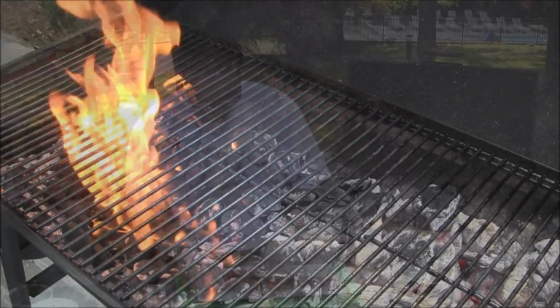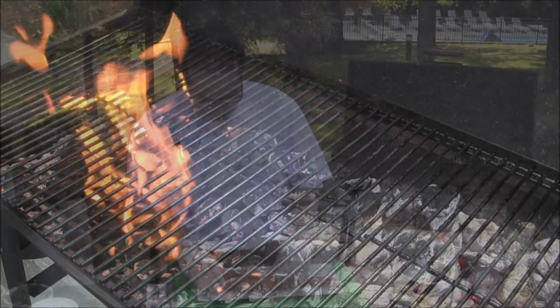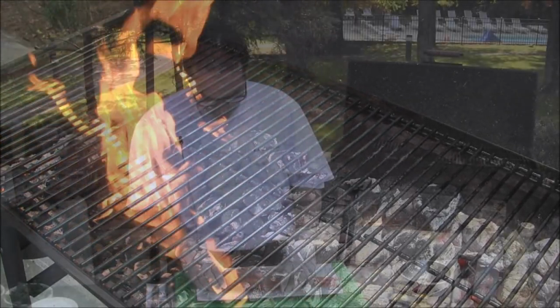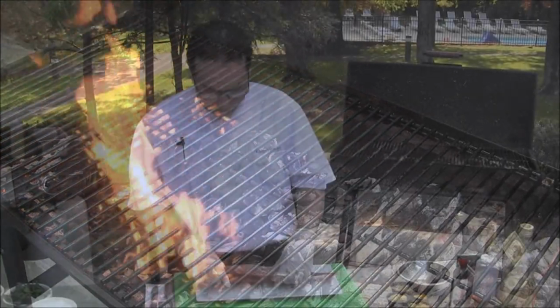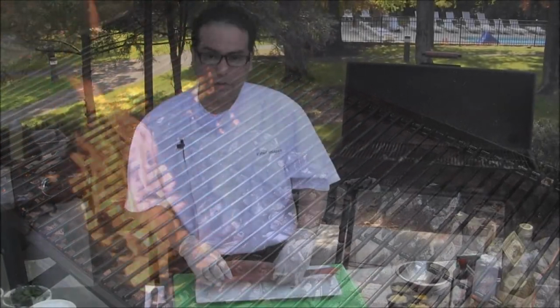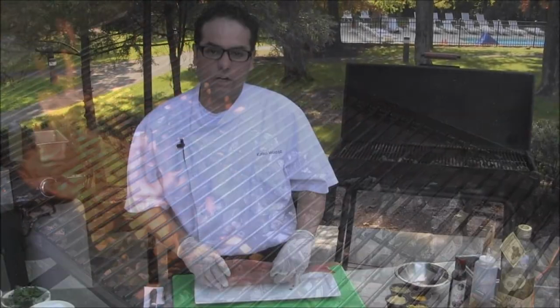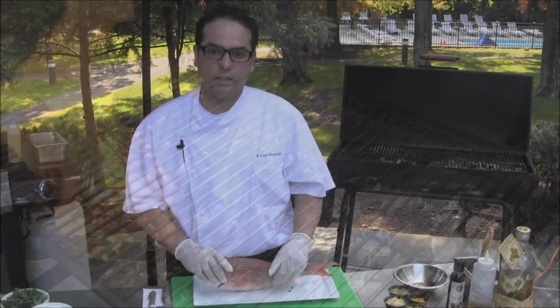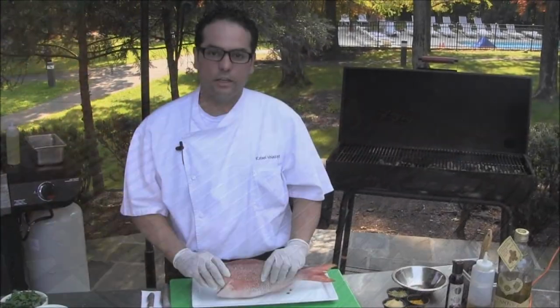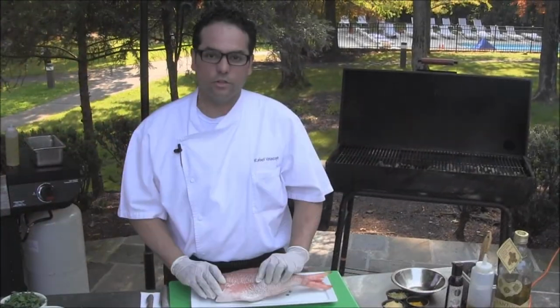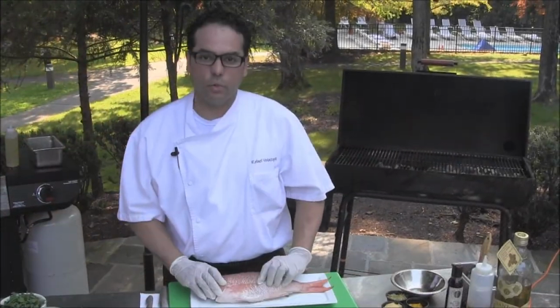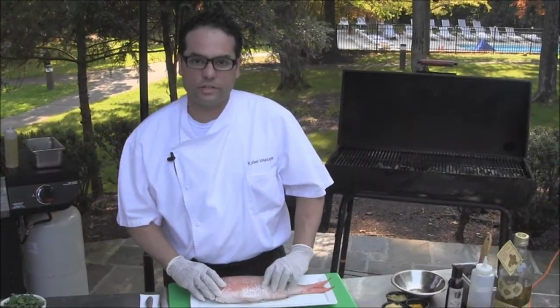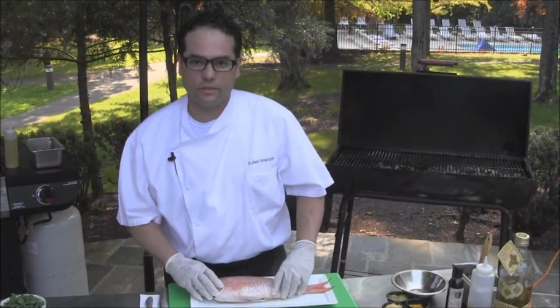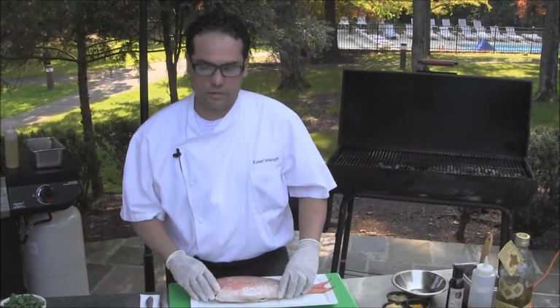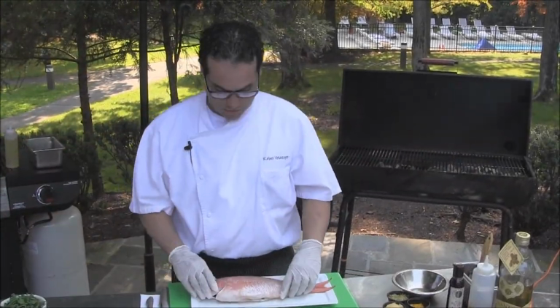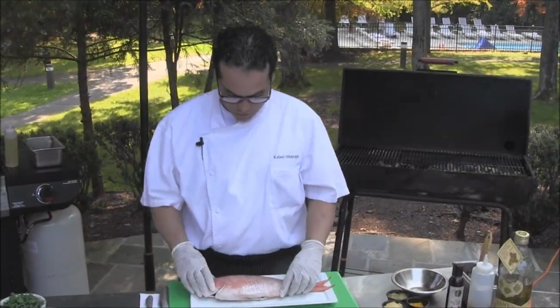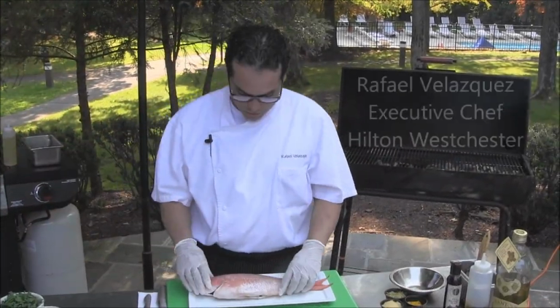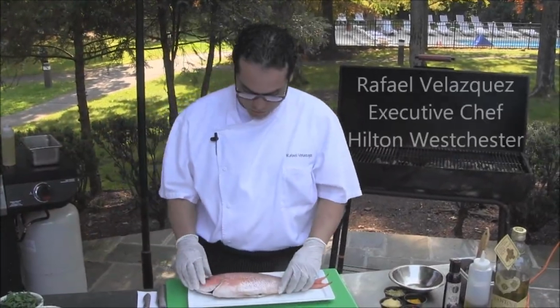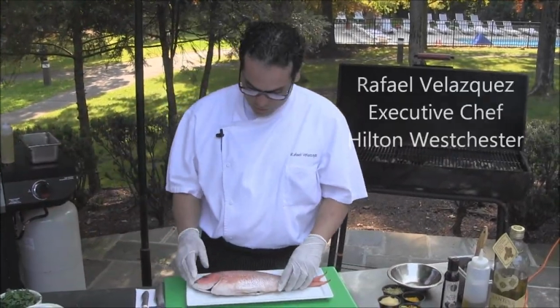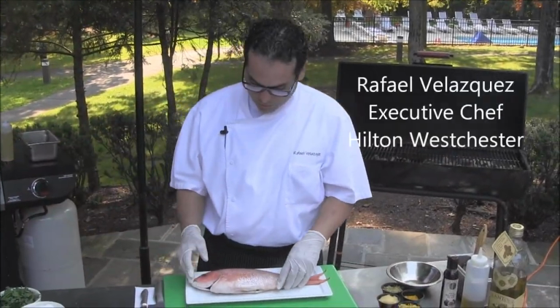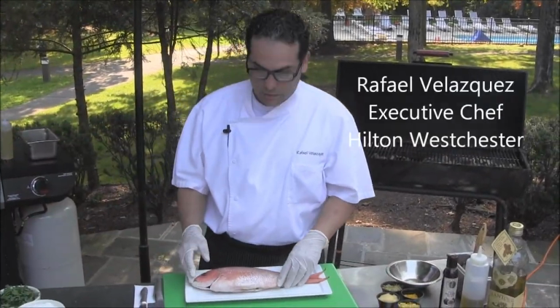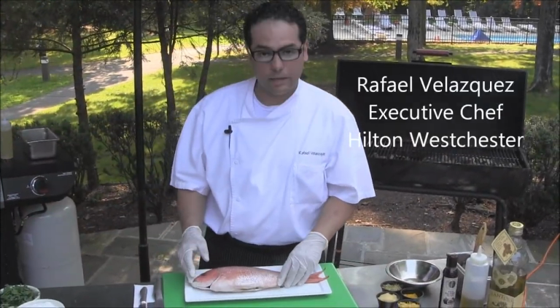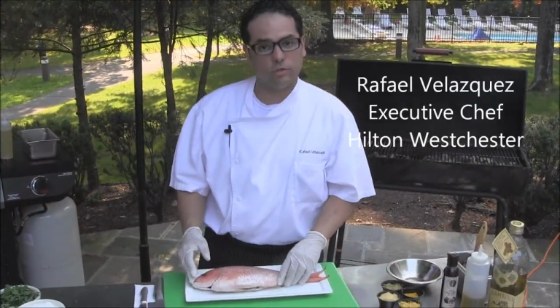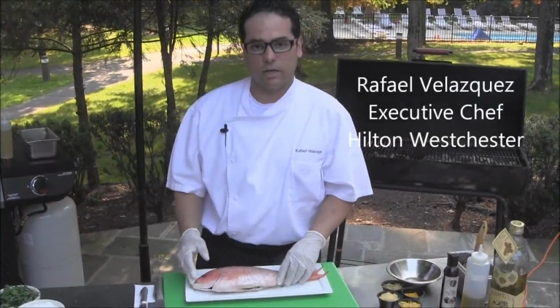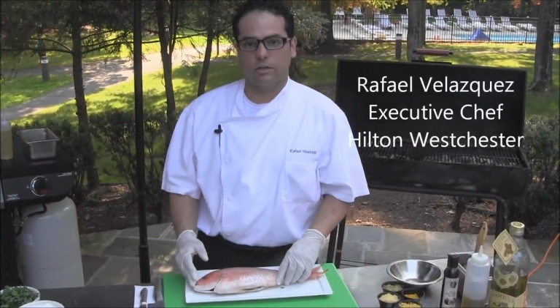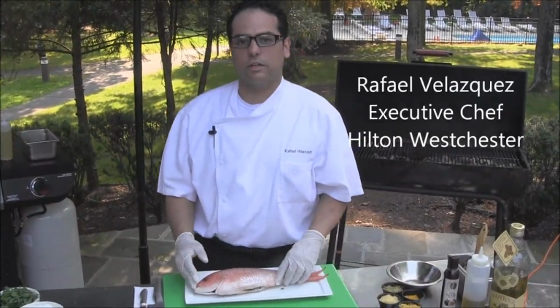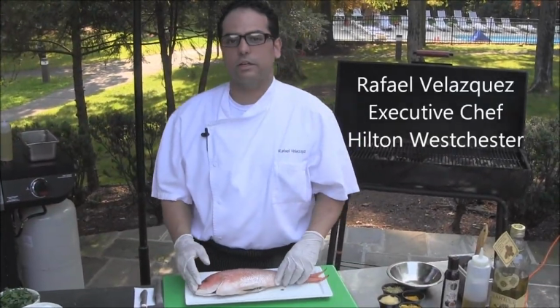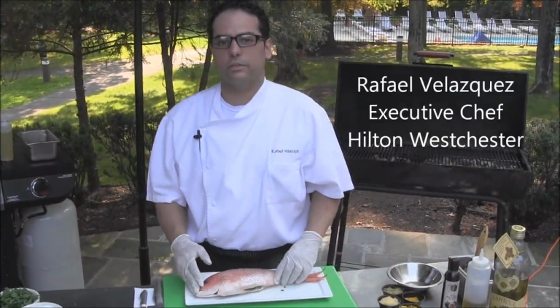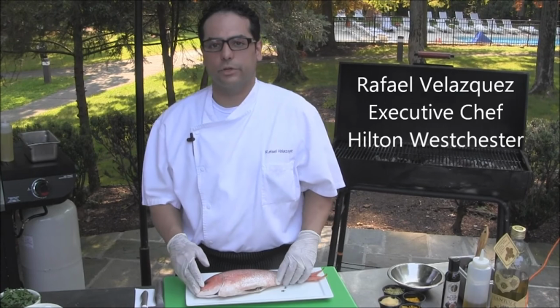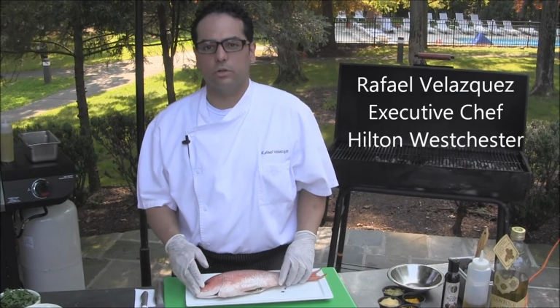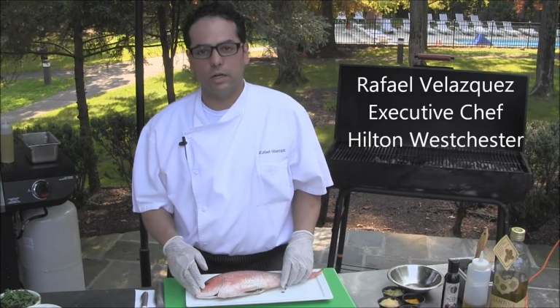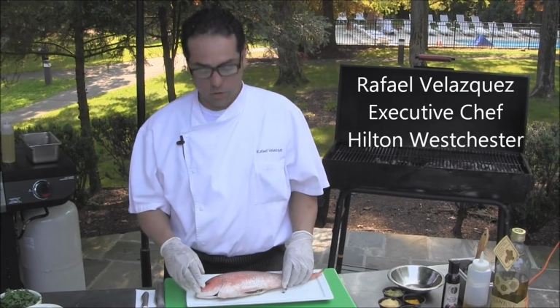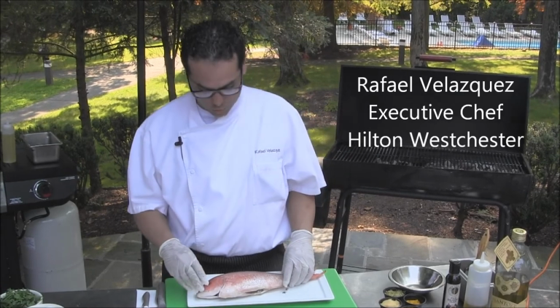So we're here at the Hilton Westchester. We're doing some demos on how to cook at the grill at home.